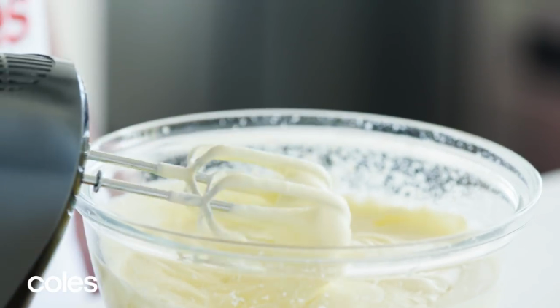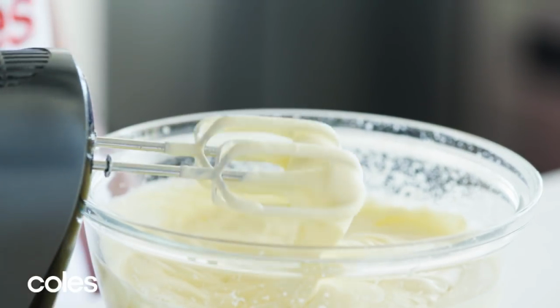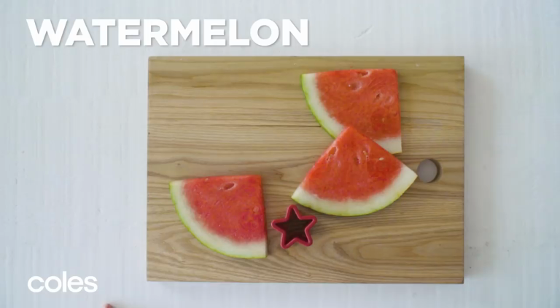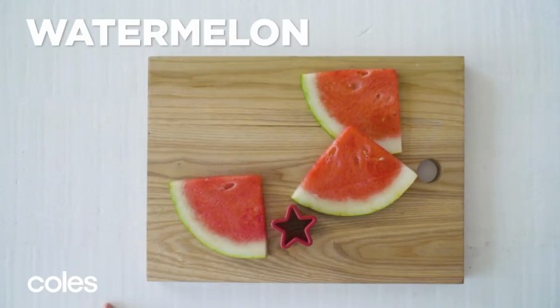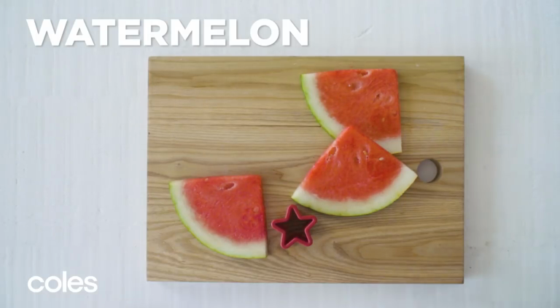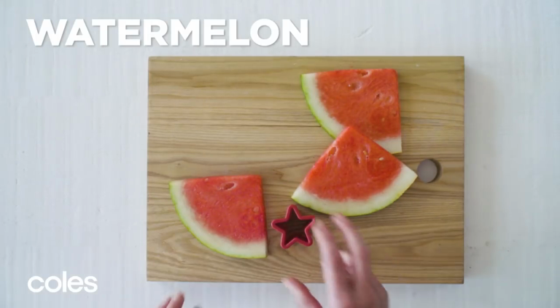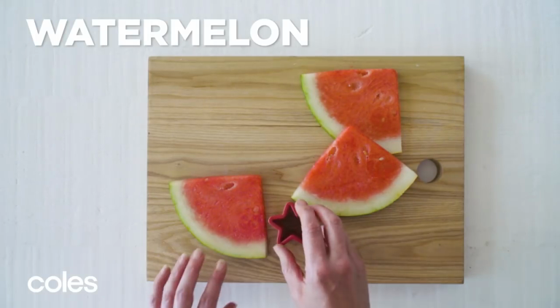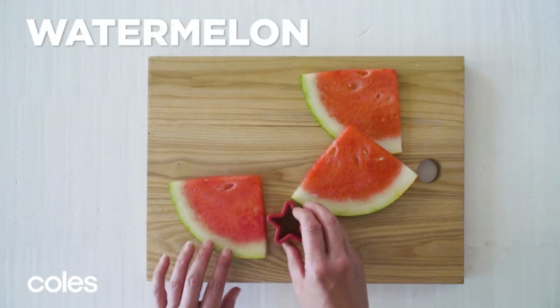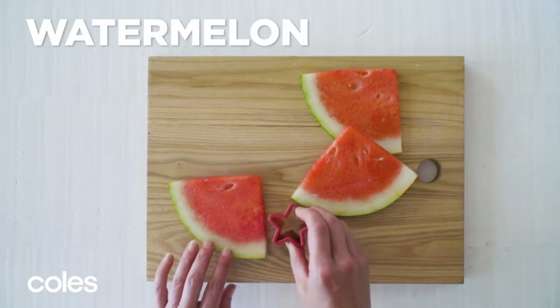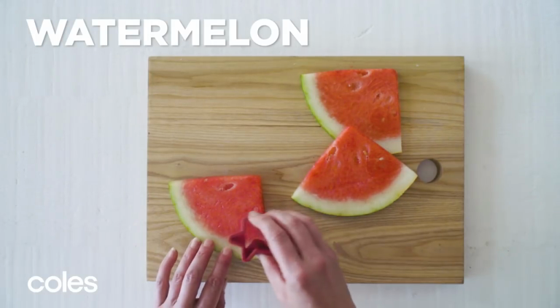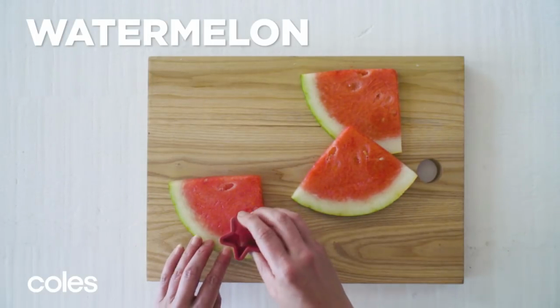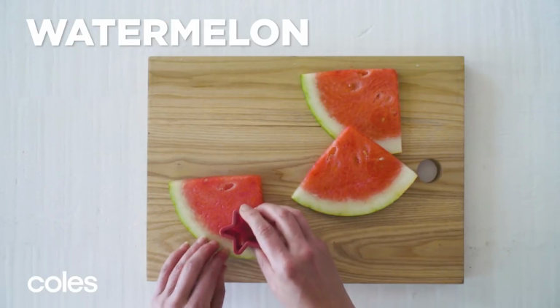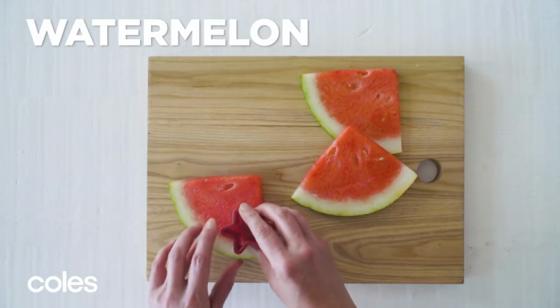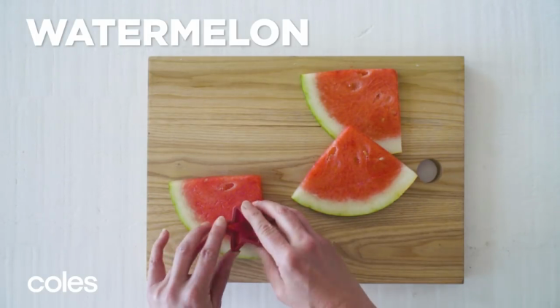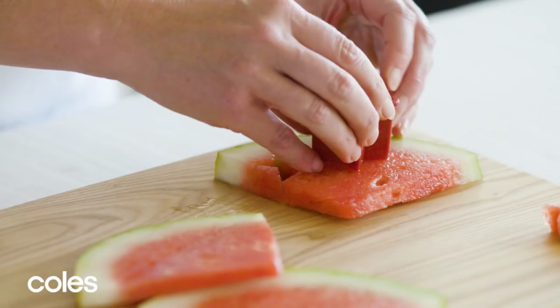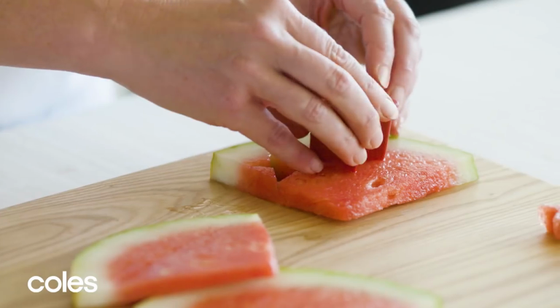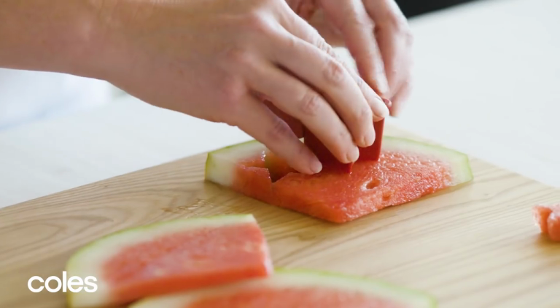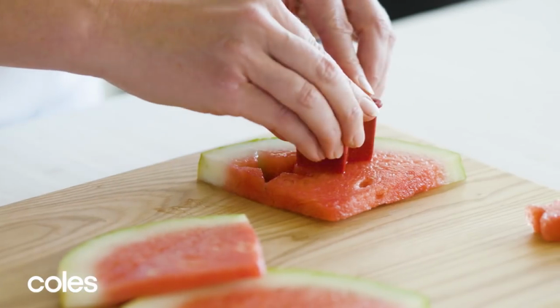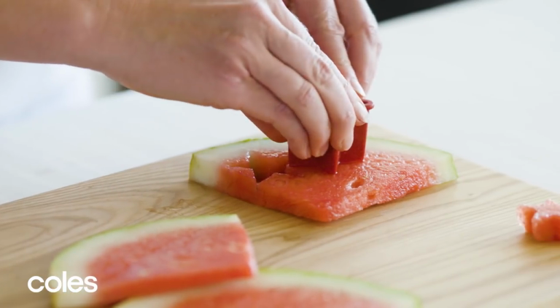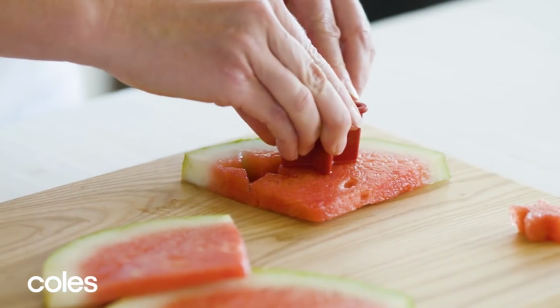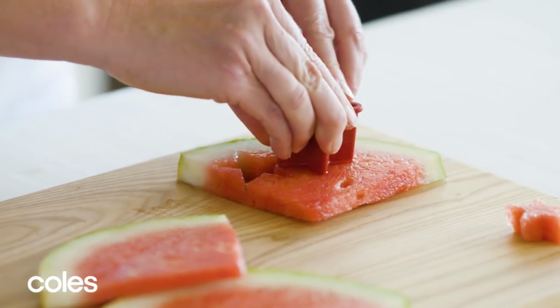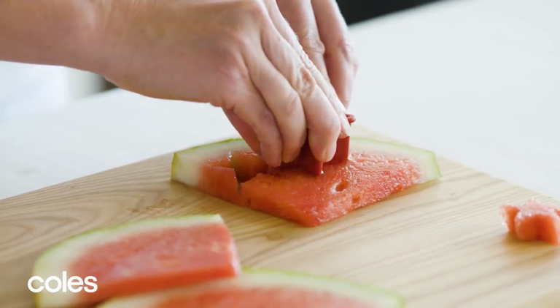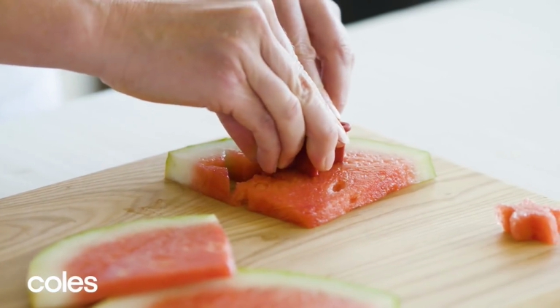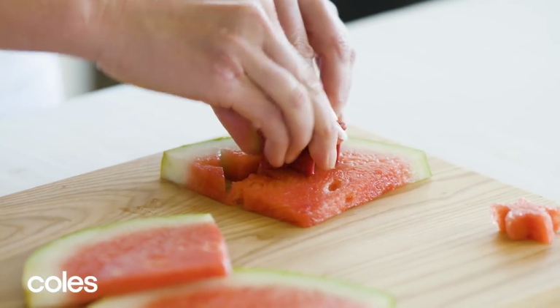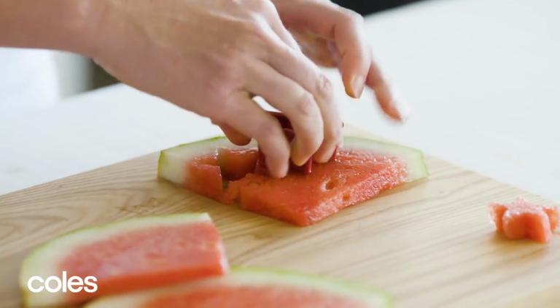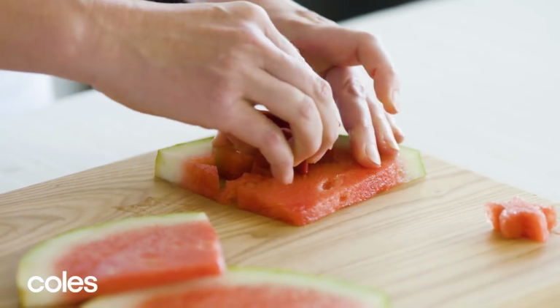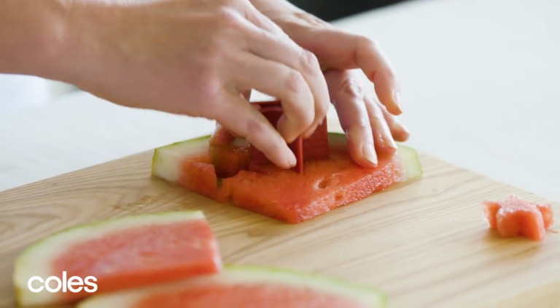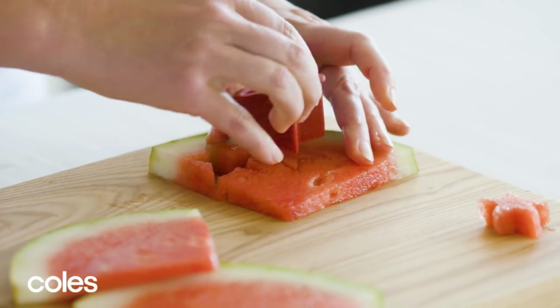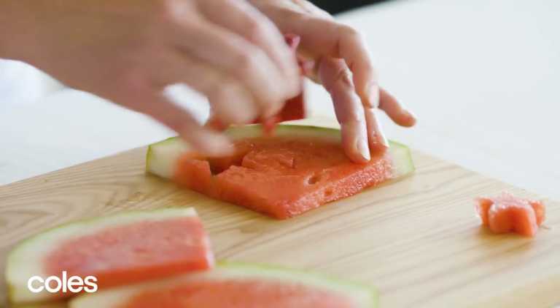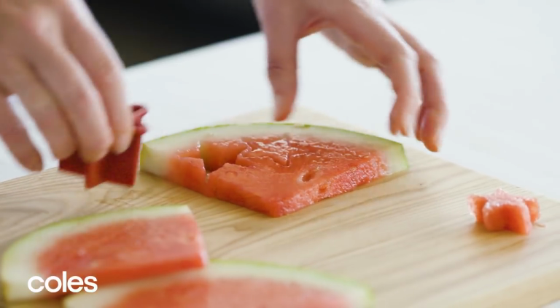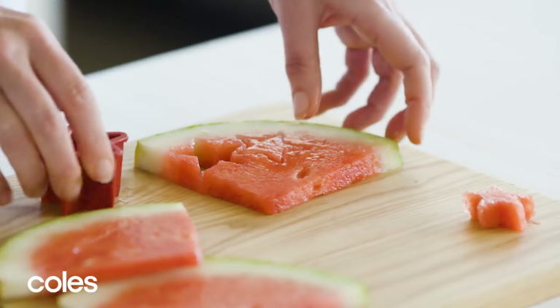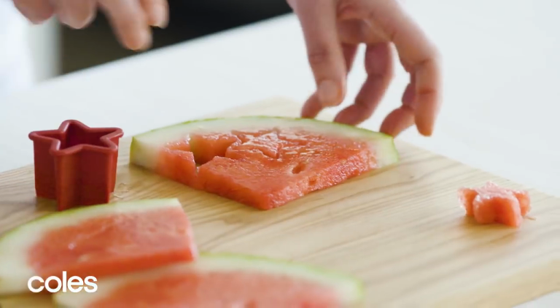Use small pastry cutters to cut stars from sliced watermelon and hearts from sliced strawberries.